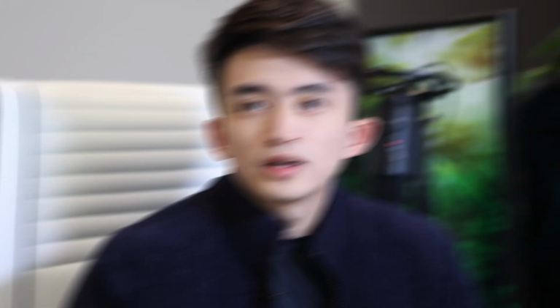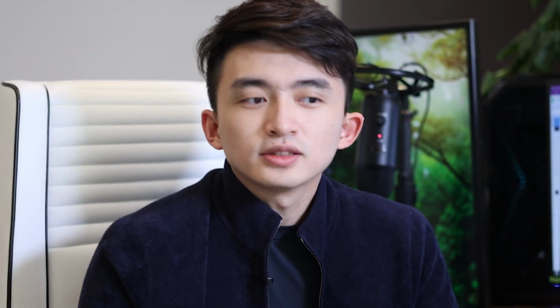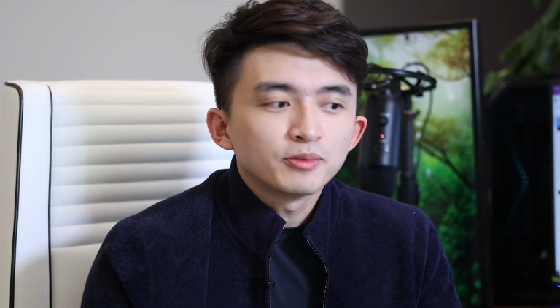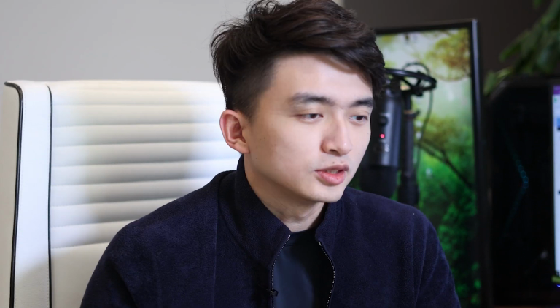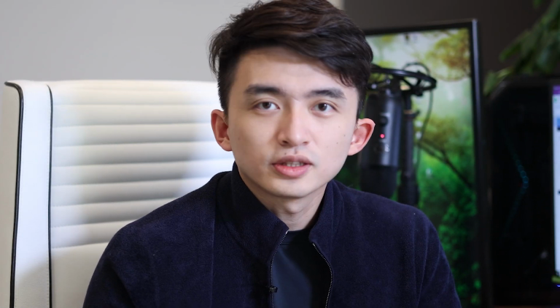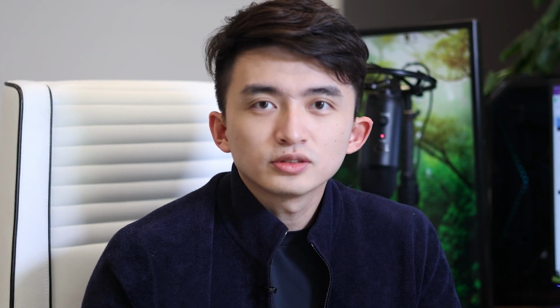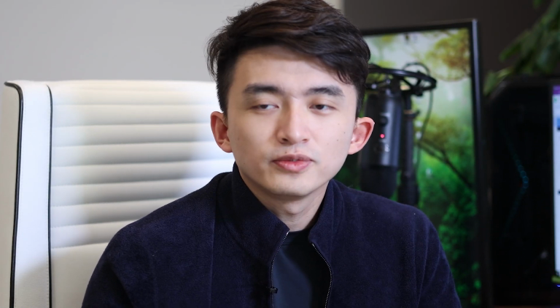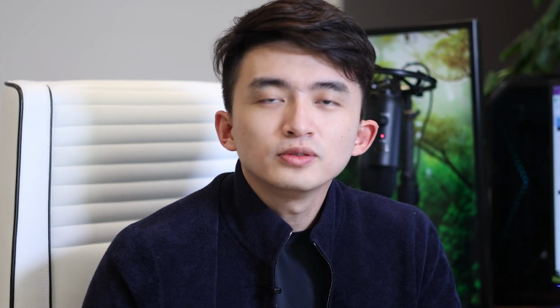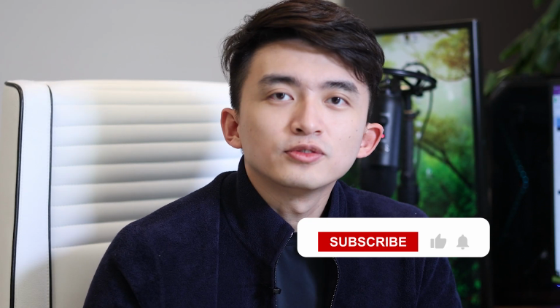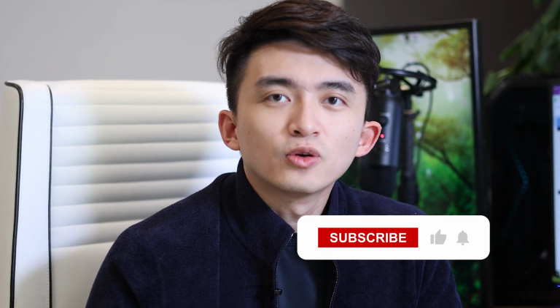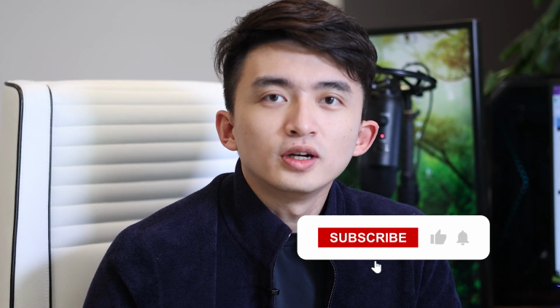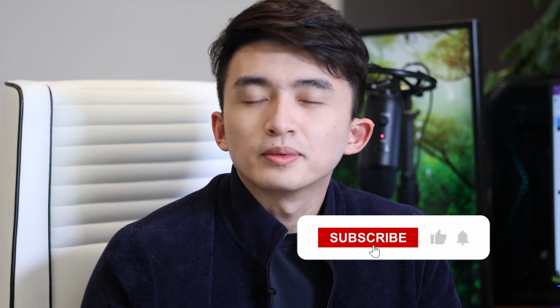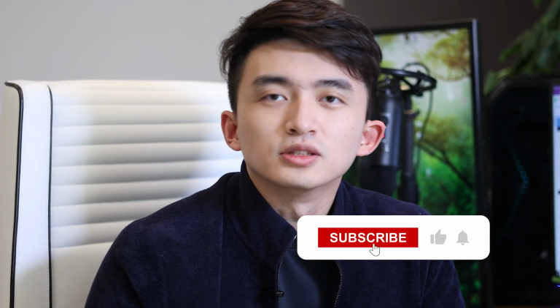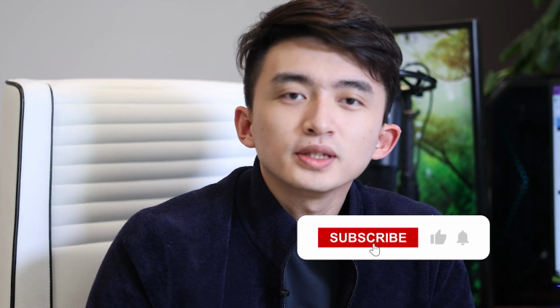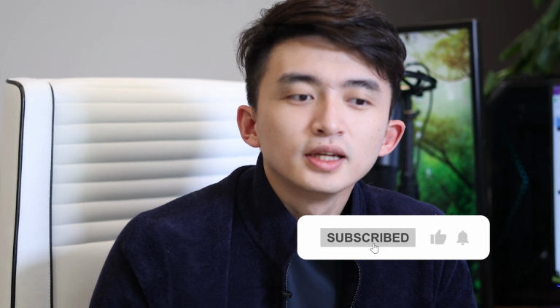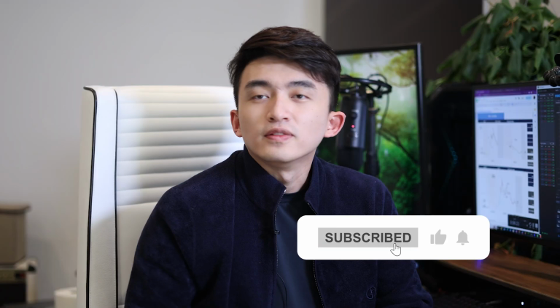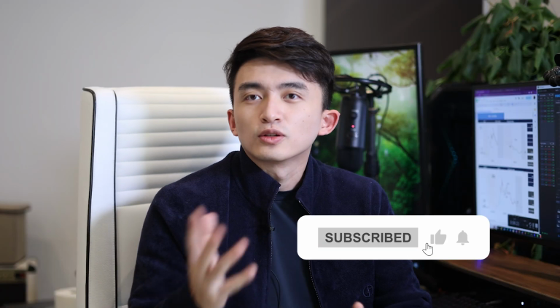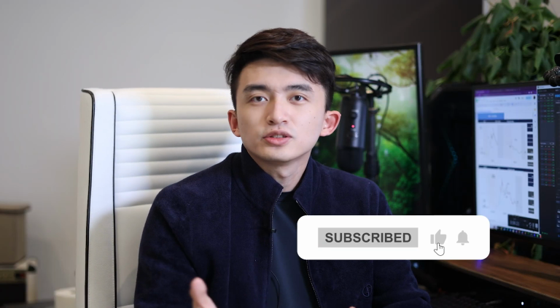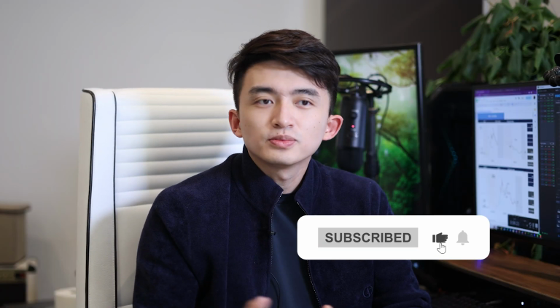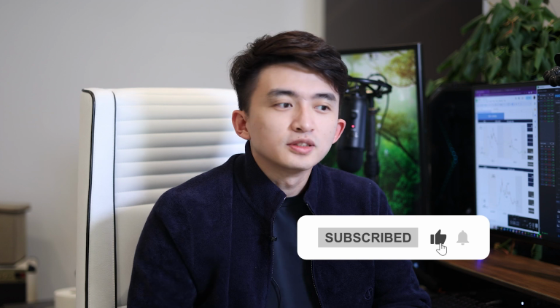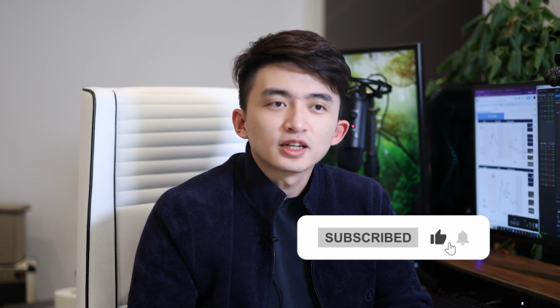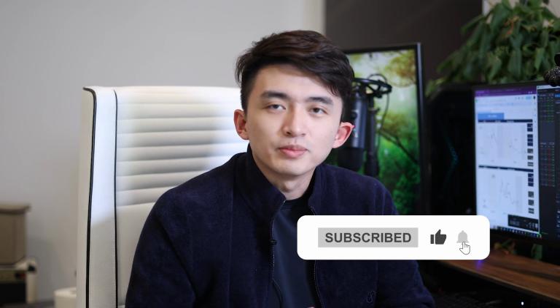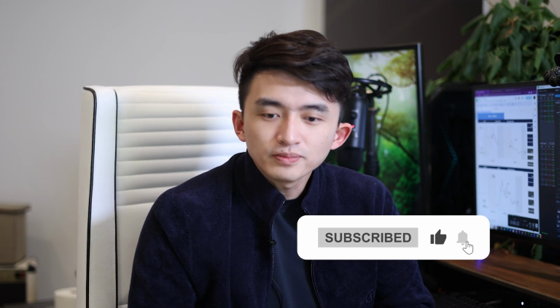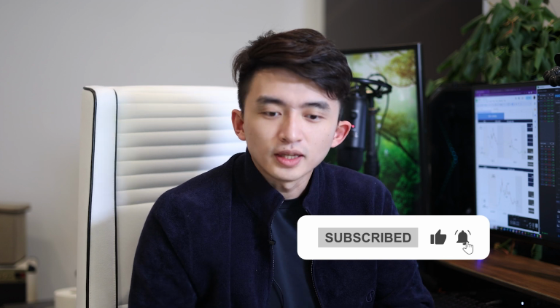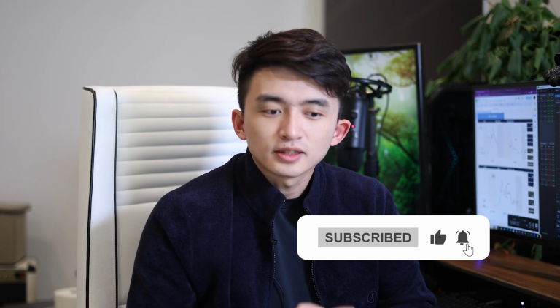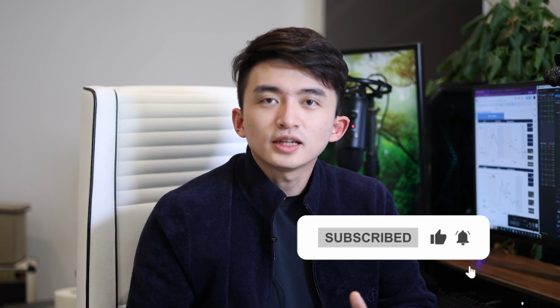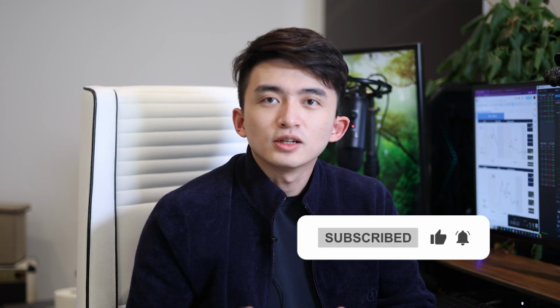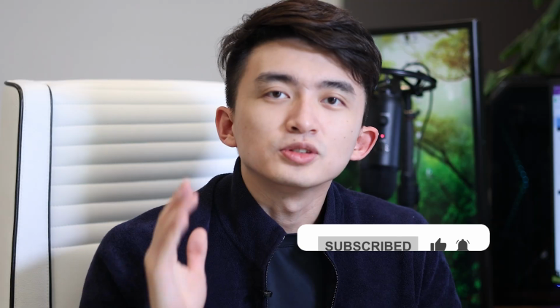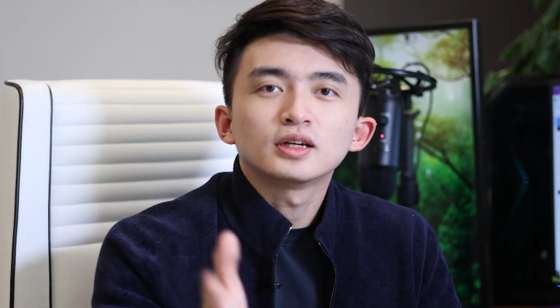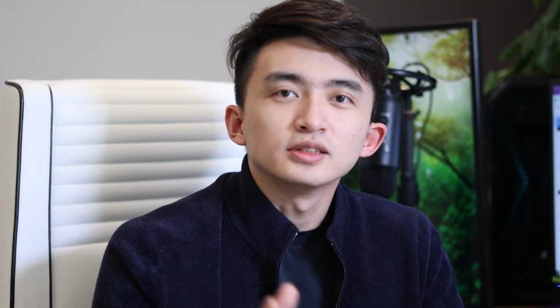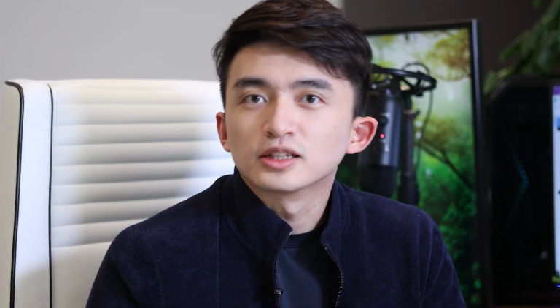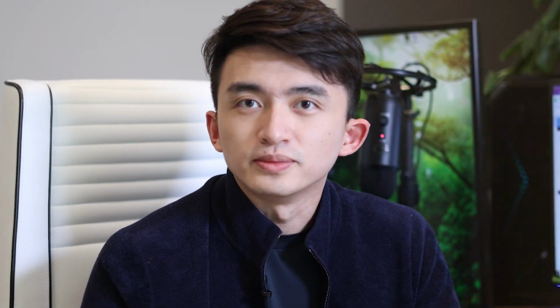Alright guys, that'll be the two tickers review for this week. If you have any questions, please leave a comment below. I'll see you guys in the next one.